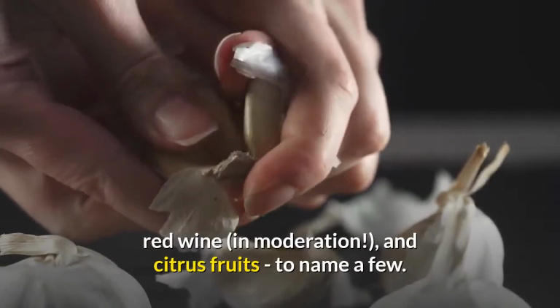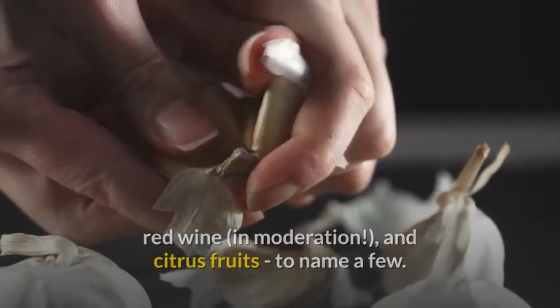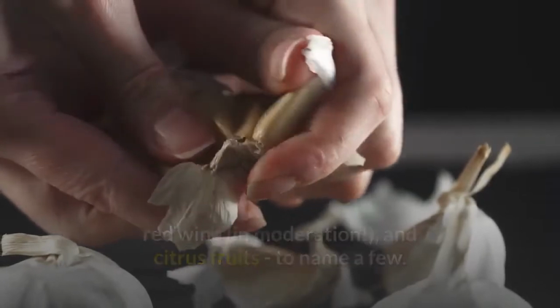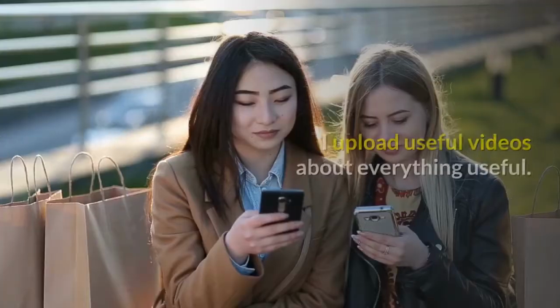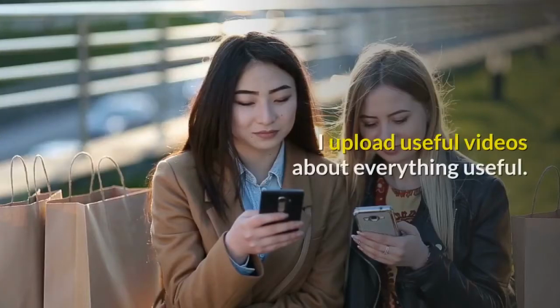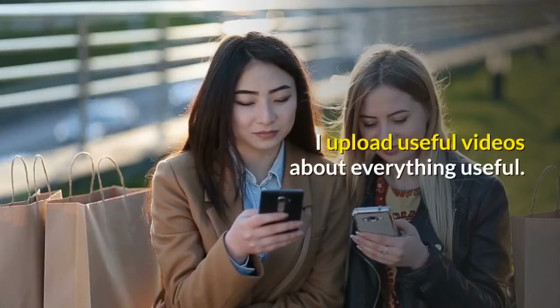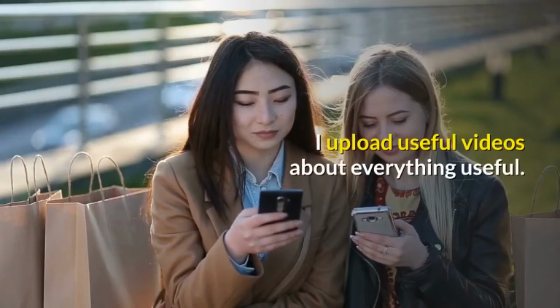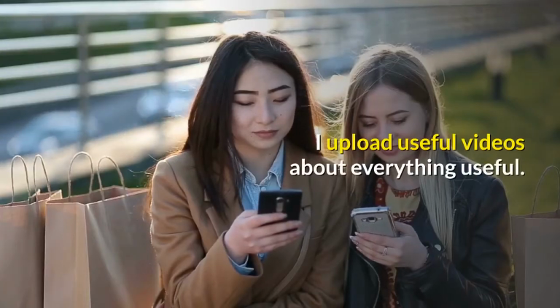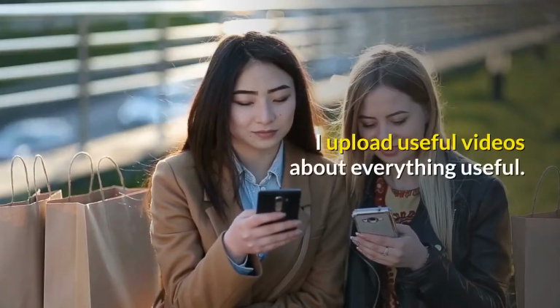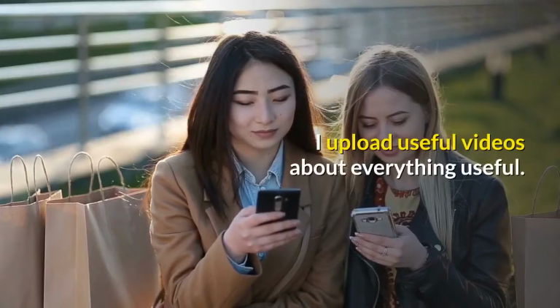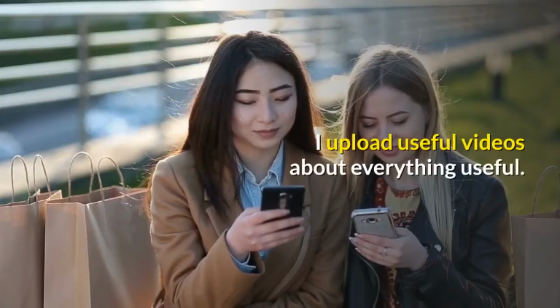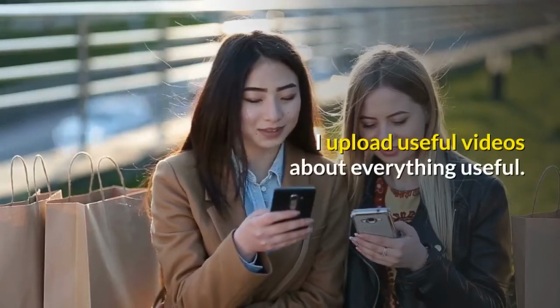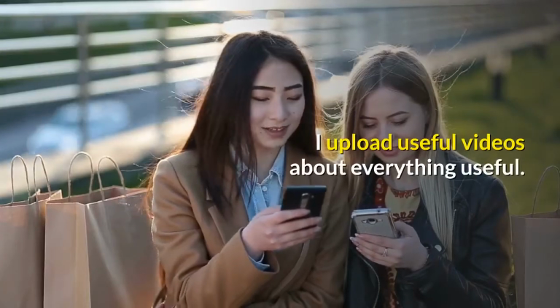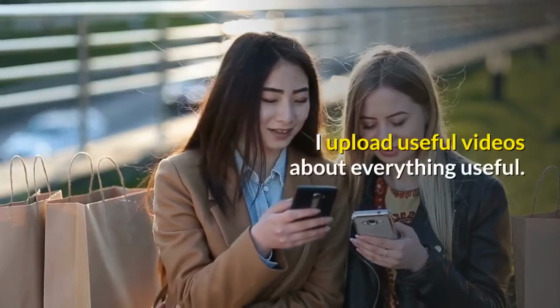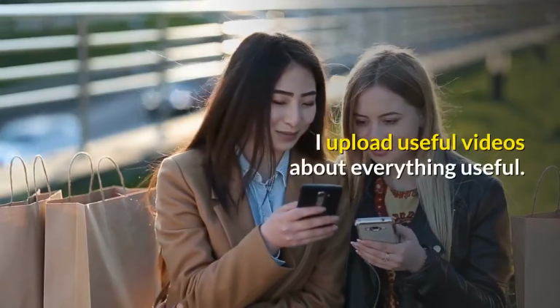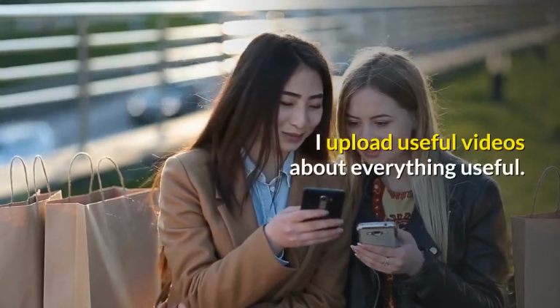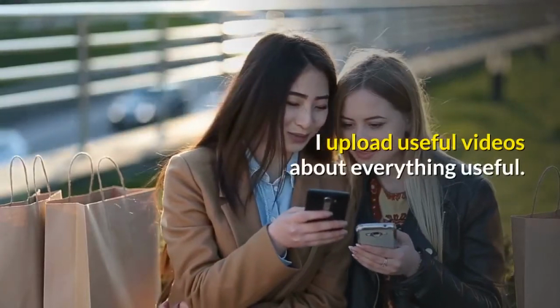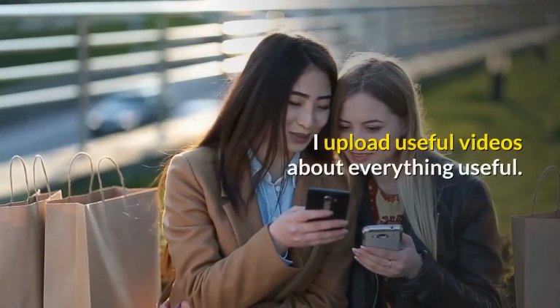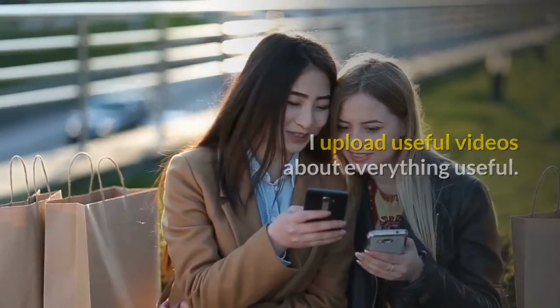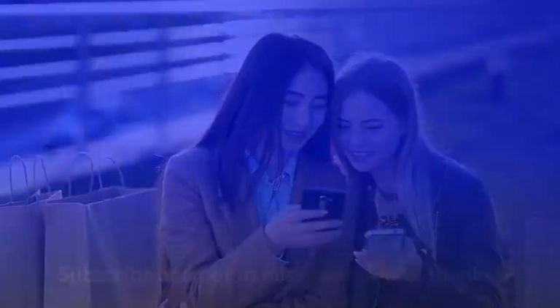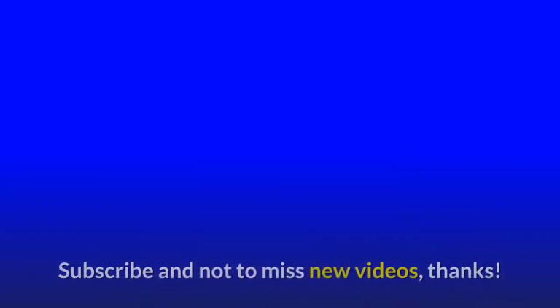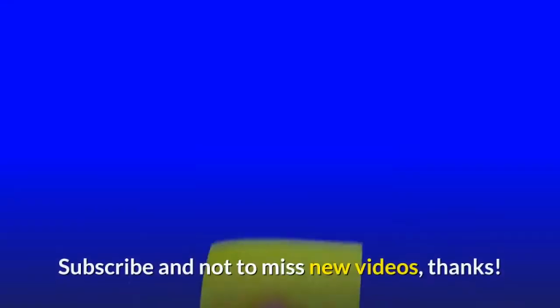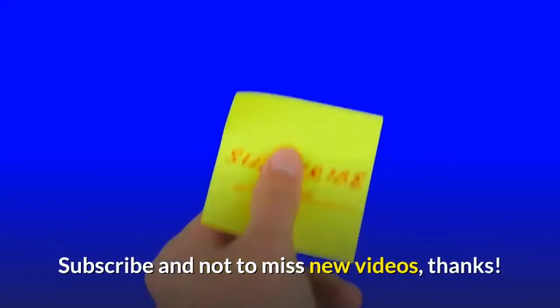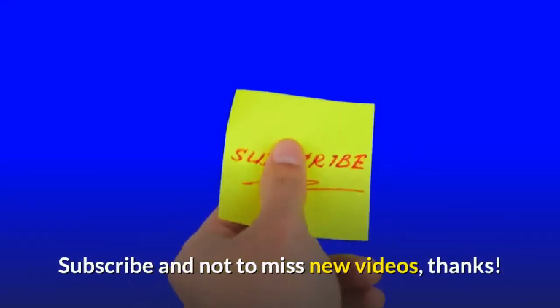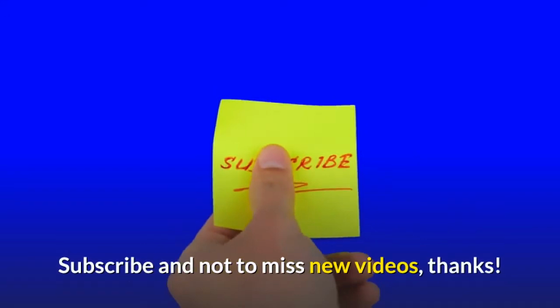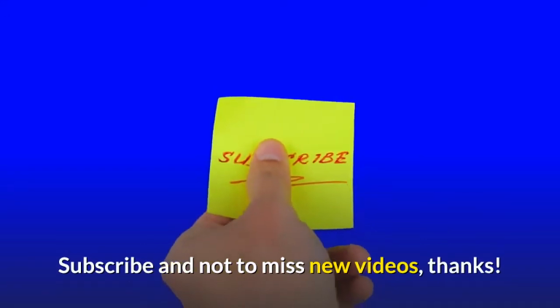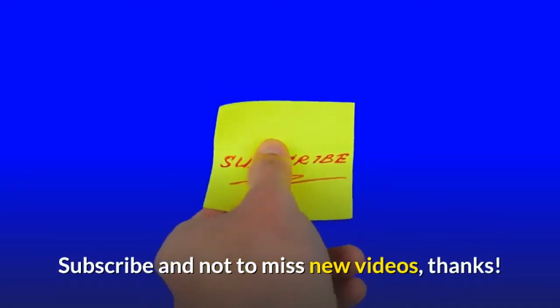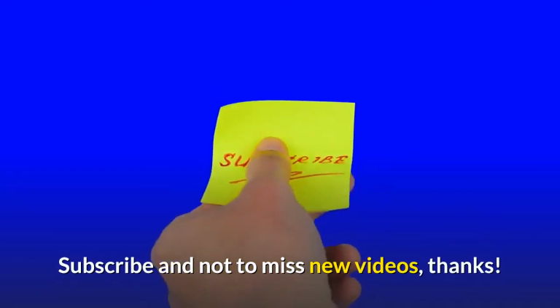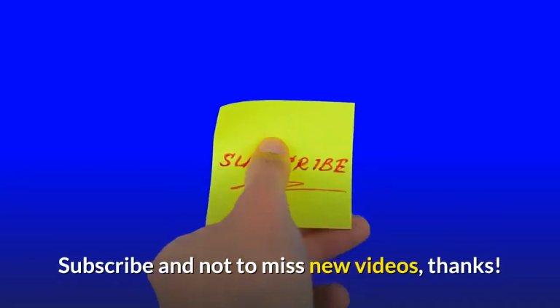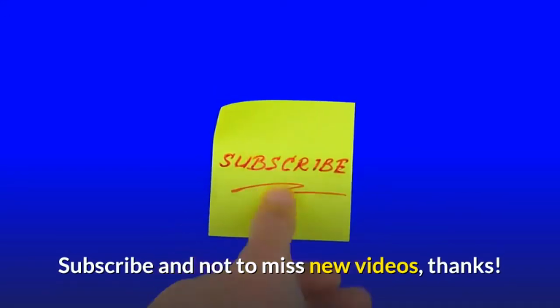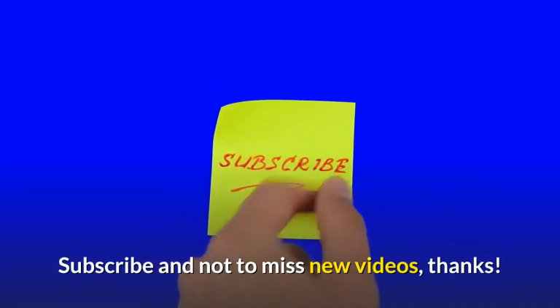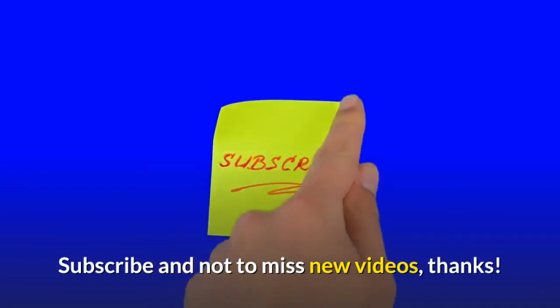I upload useful videos about everything useful. Subscribe so as not to miss new videos — thanks.